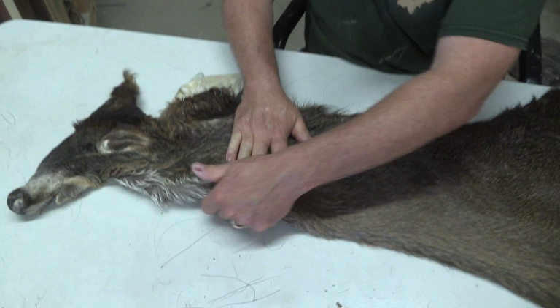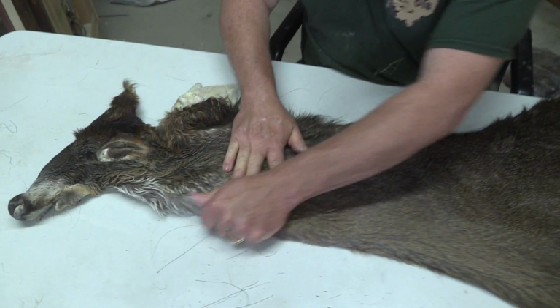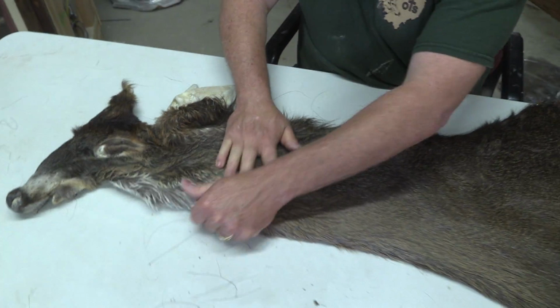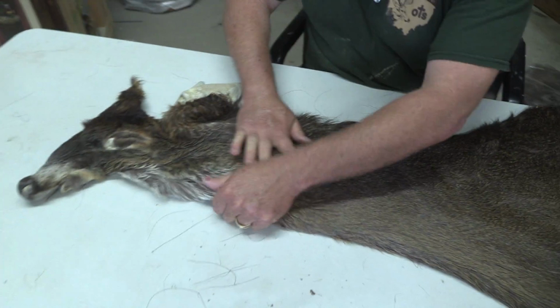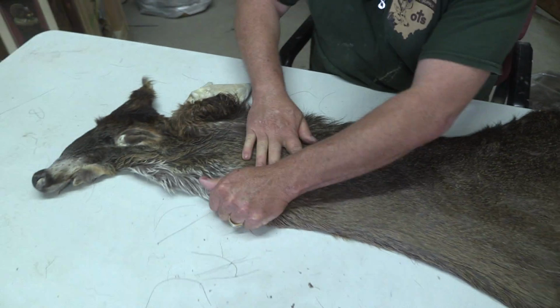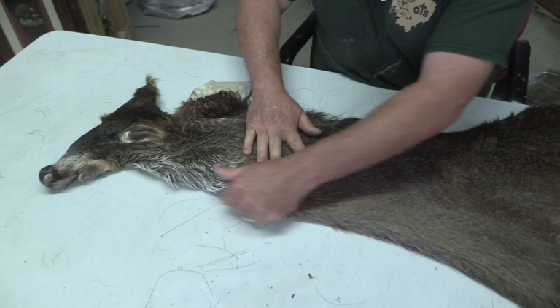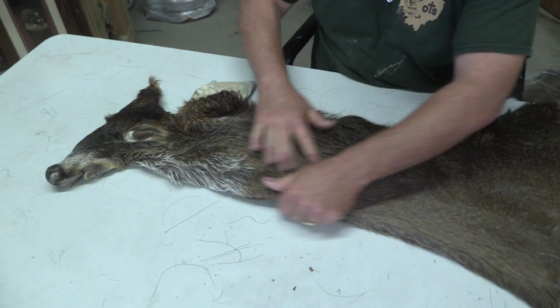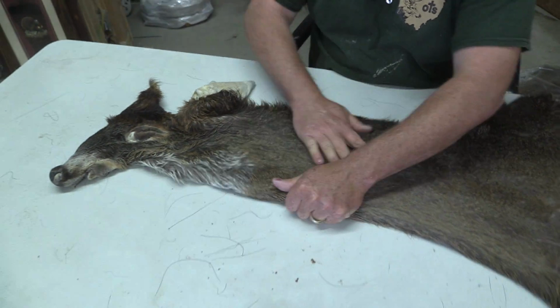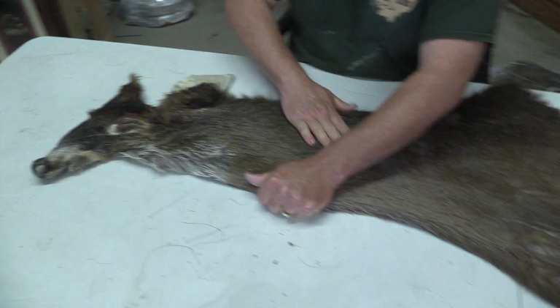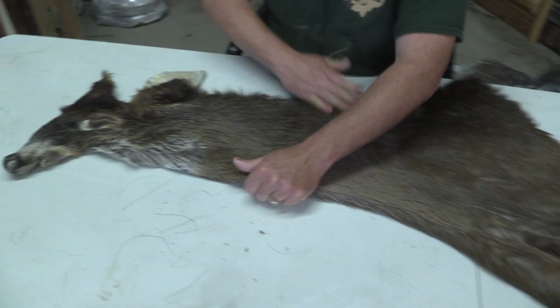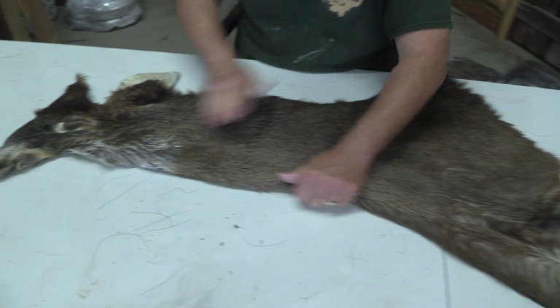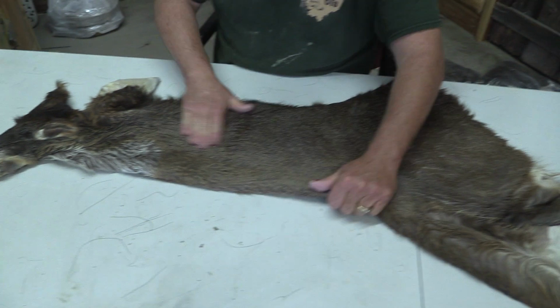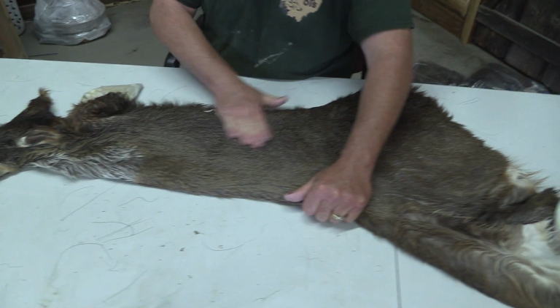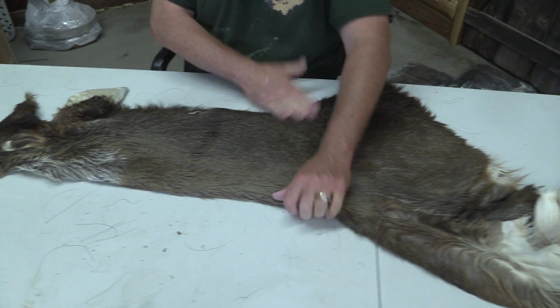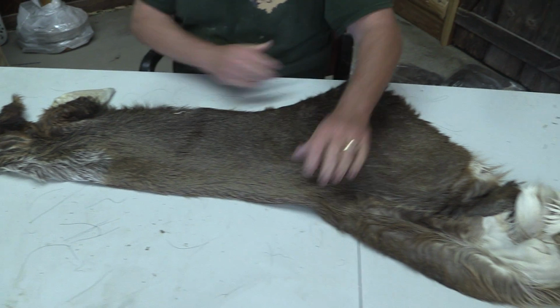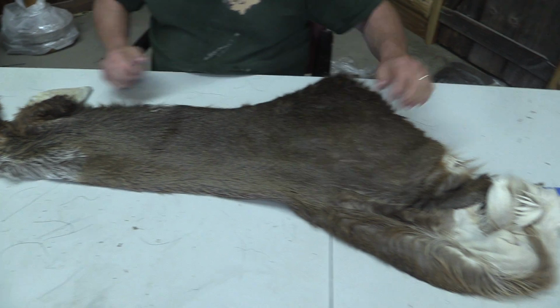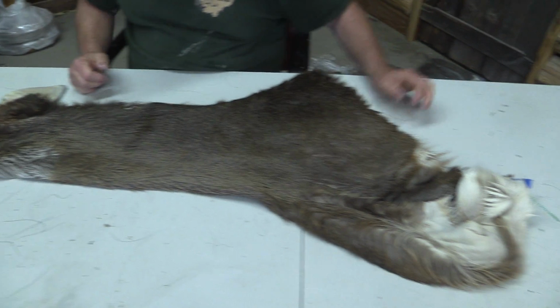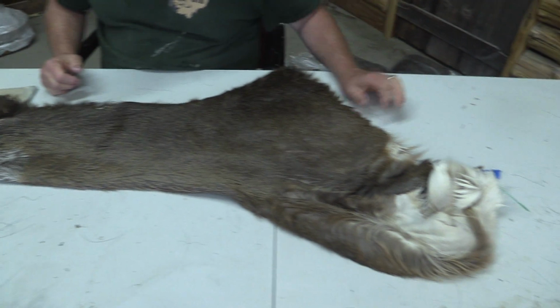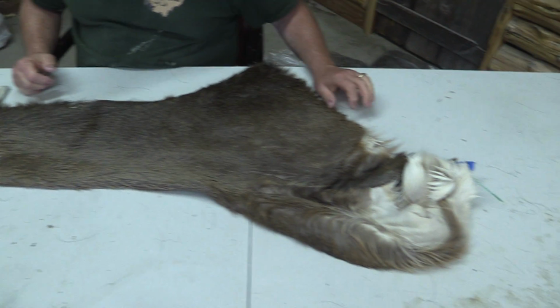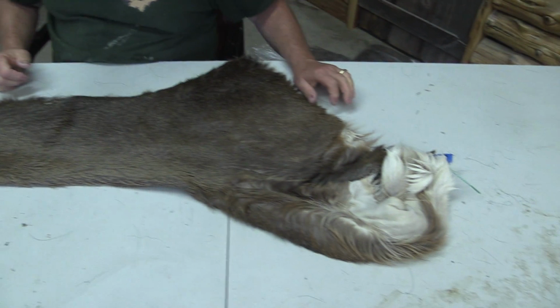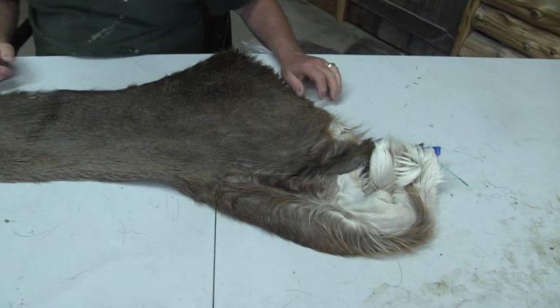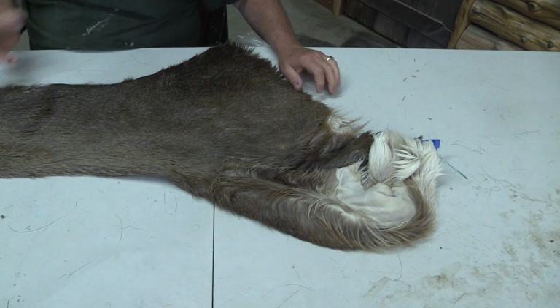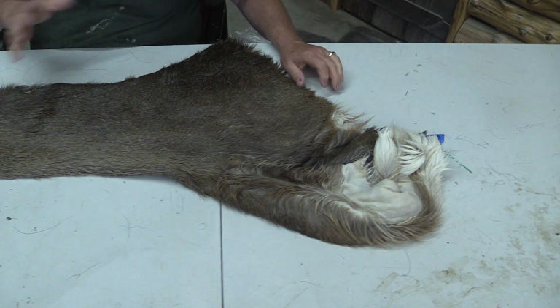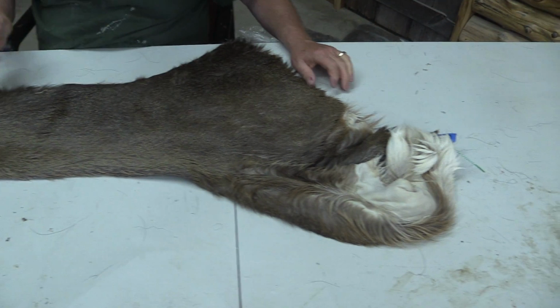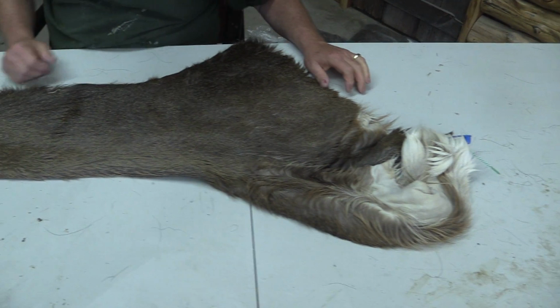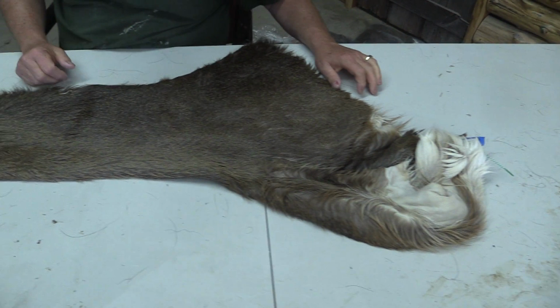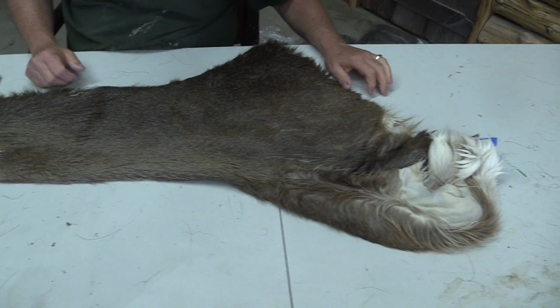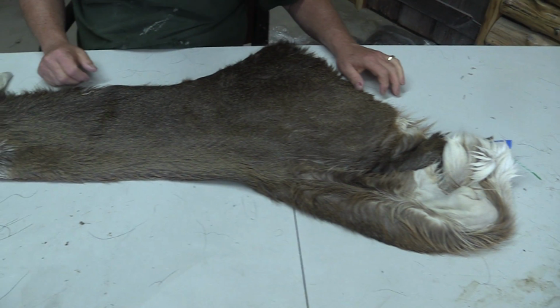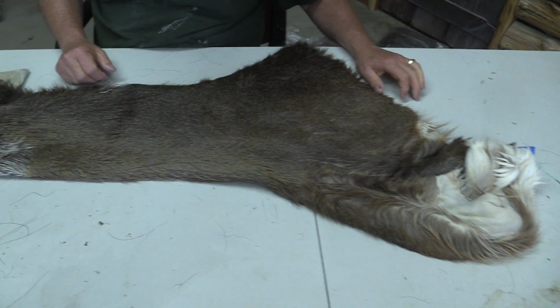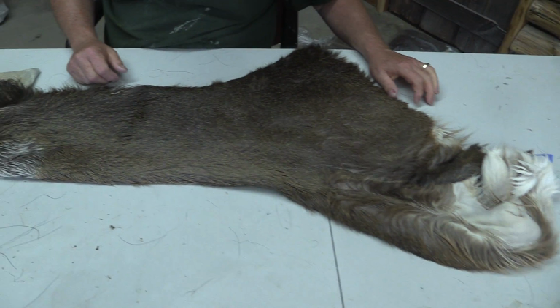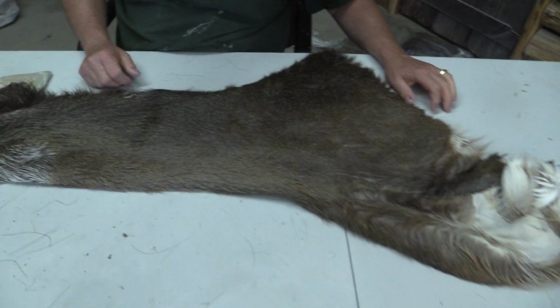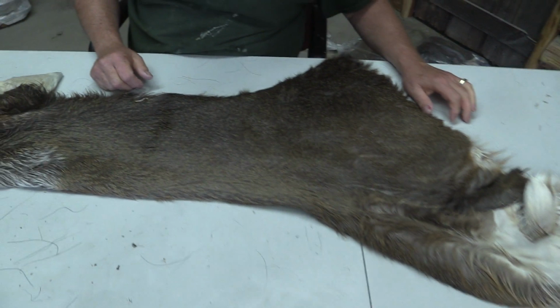We grade everything here. I'm just going to grade this. It's just a regular commercial piece. Nothing jumps out at me. It's not real big.